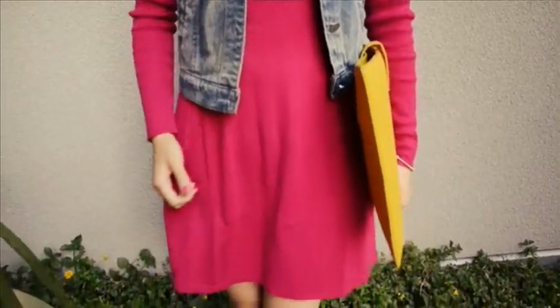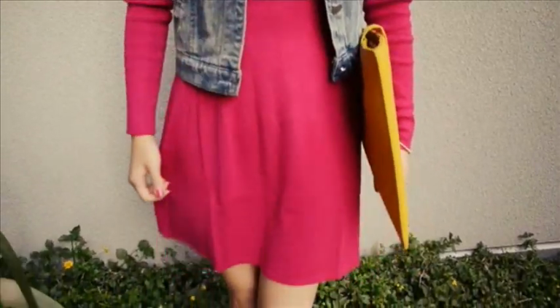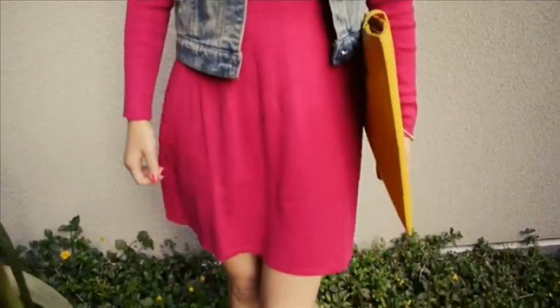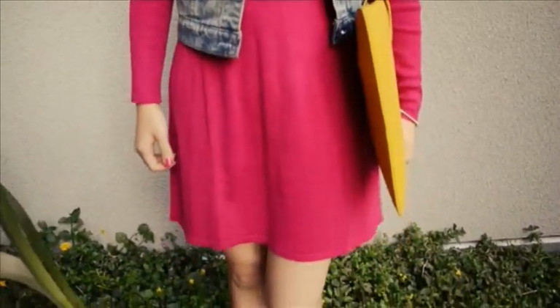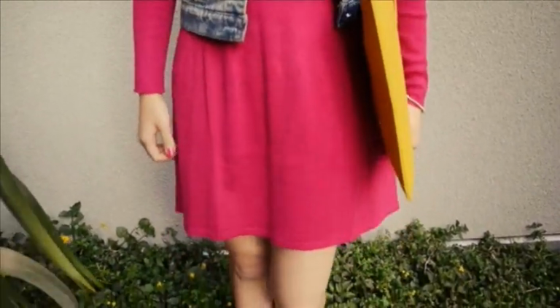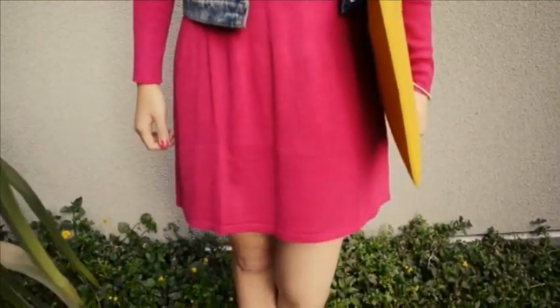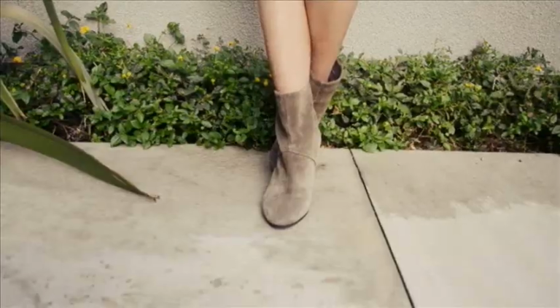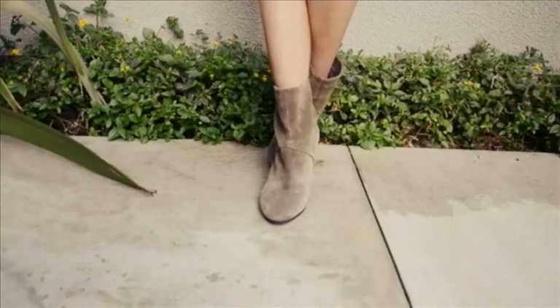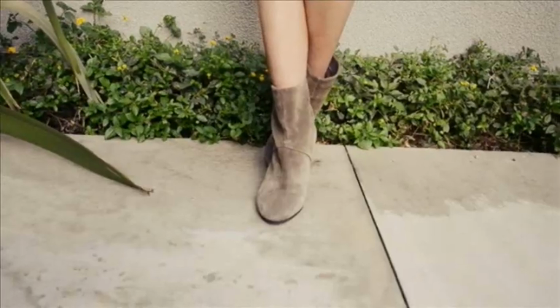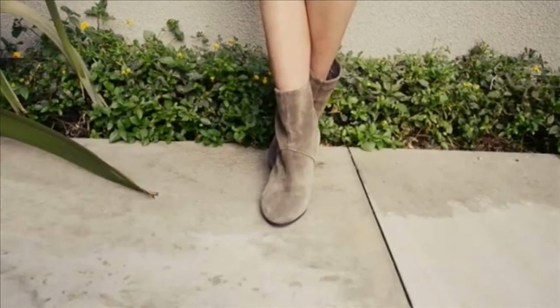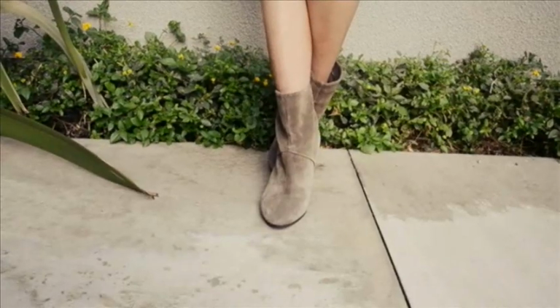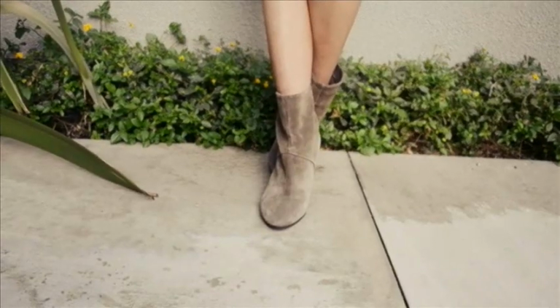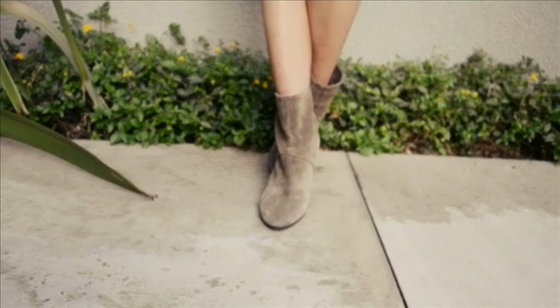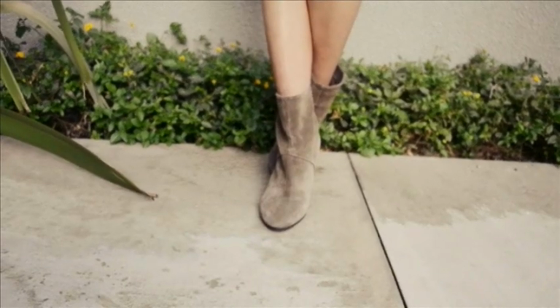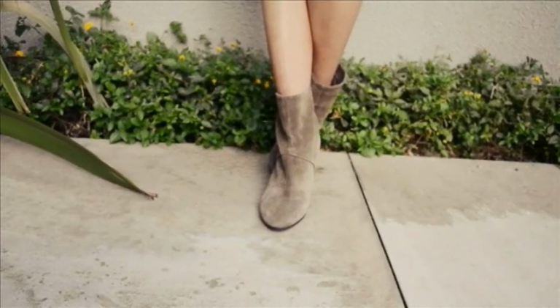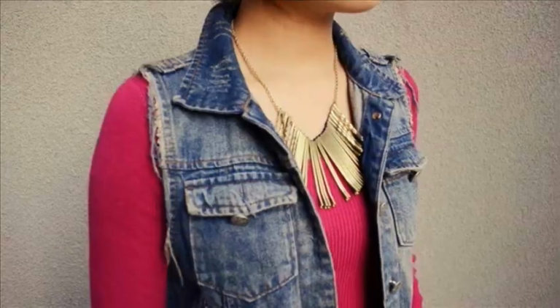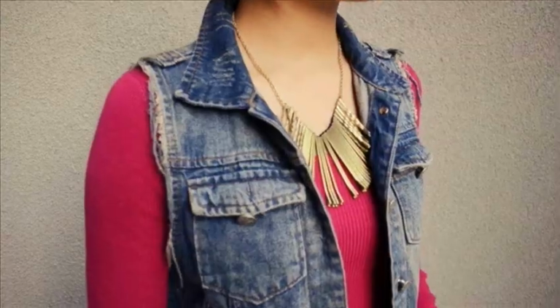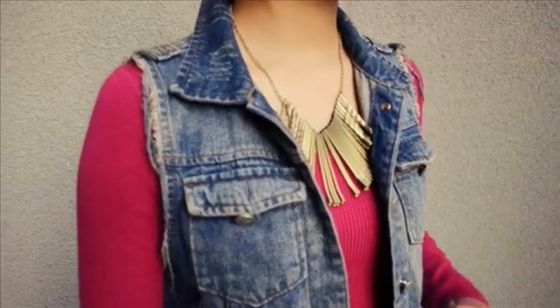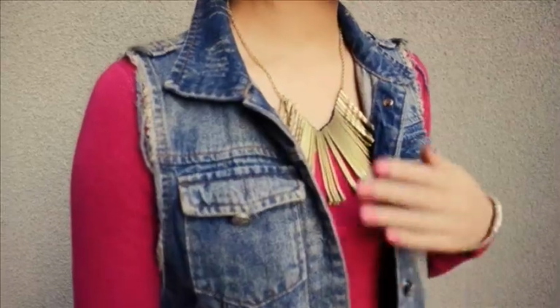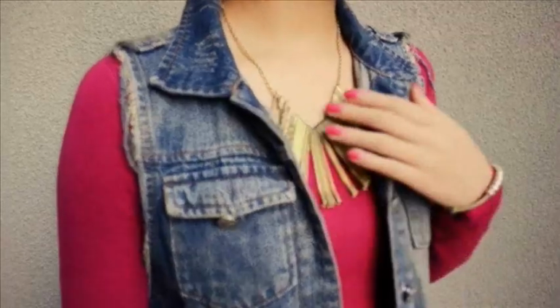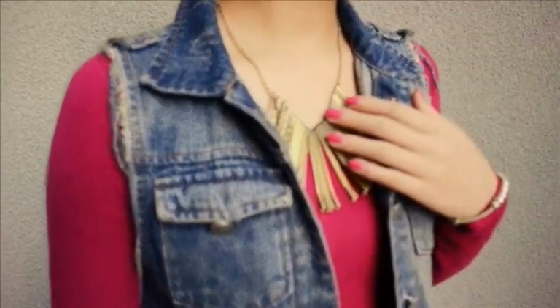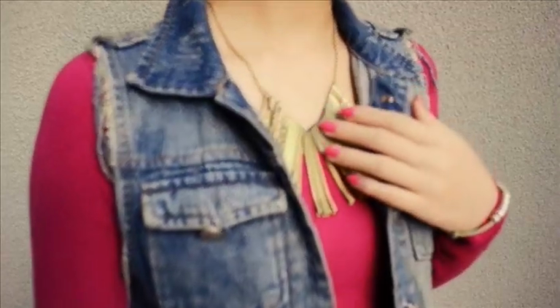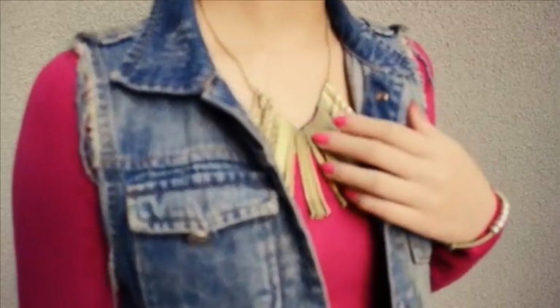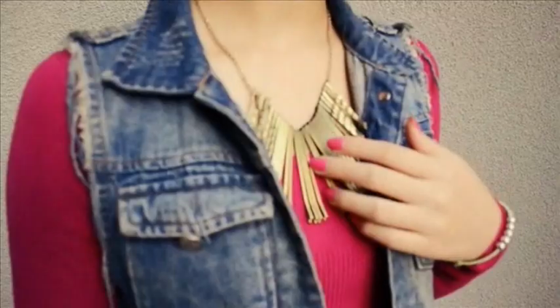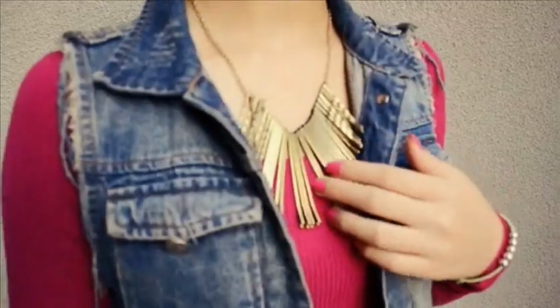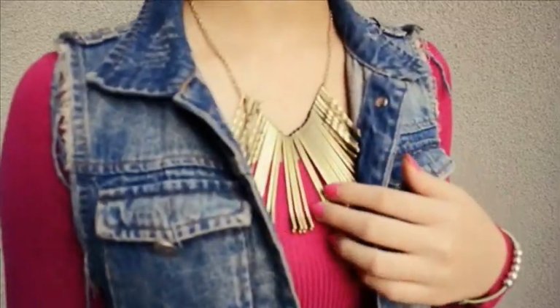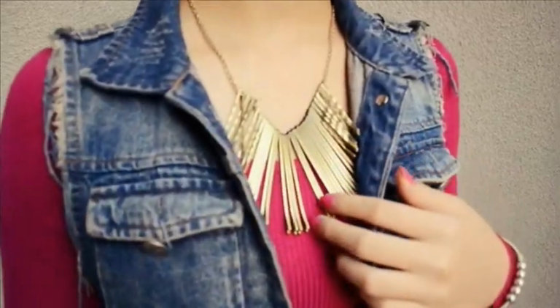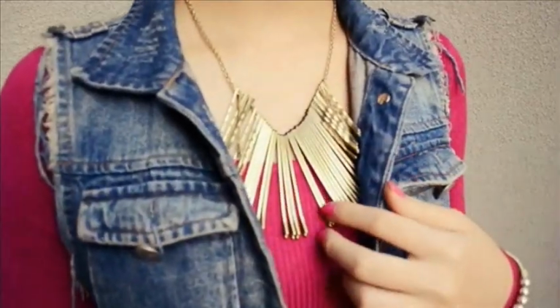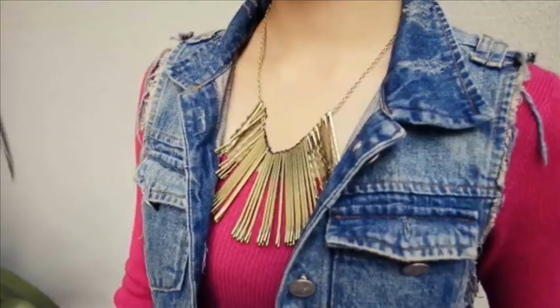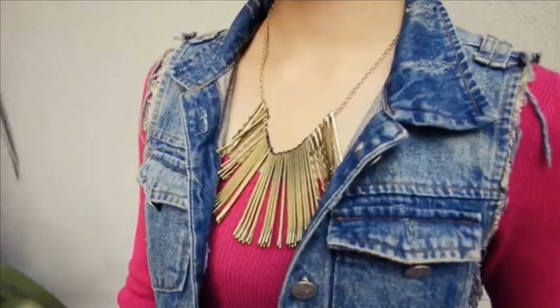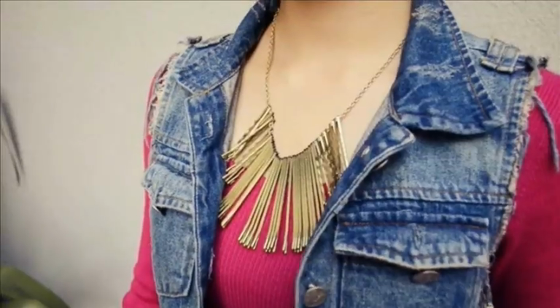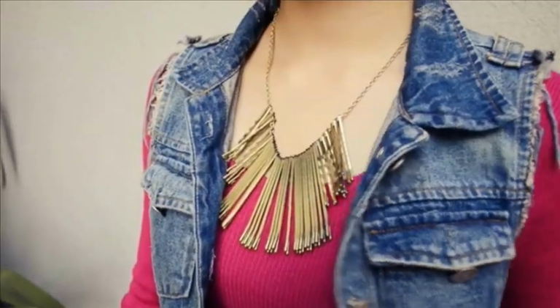I've paired my necklace with a knitted jersey dress, a denim vest, and ankle boots that I purchased from Aldo.